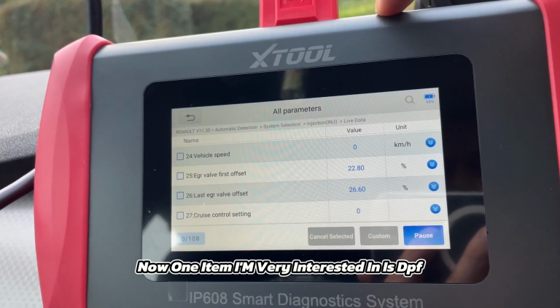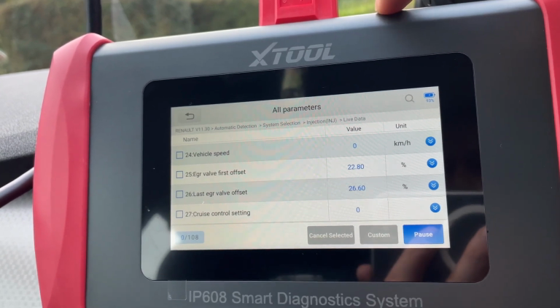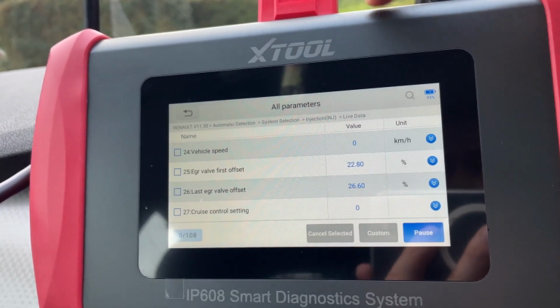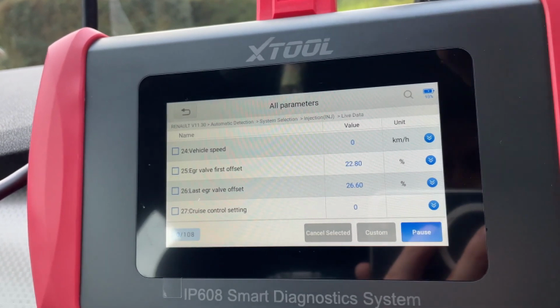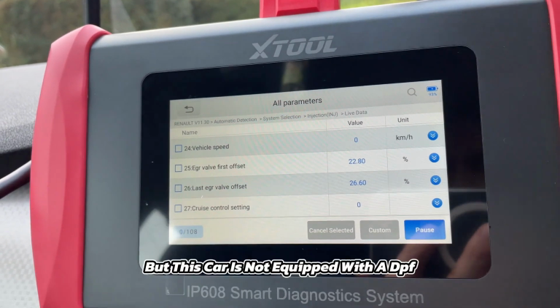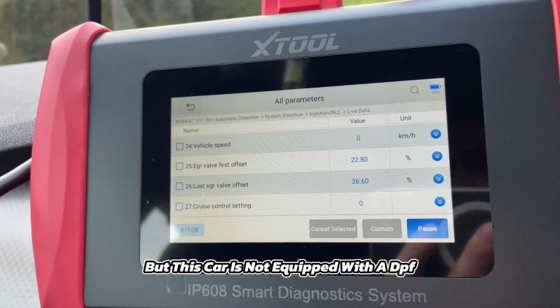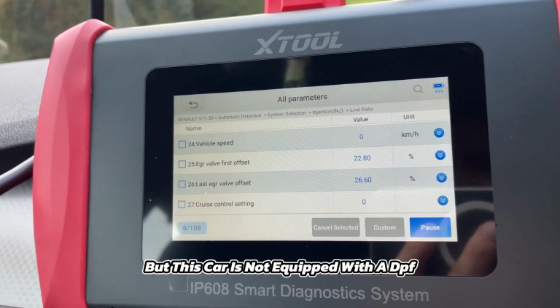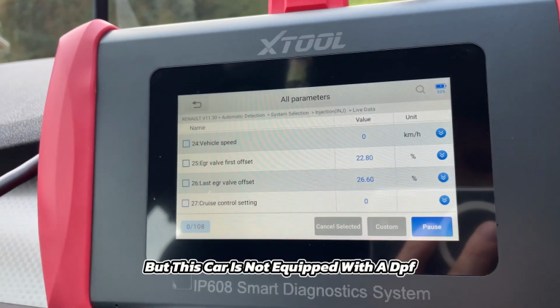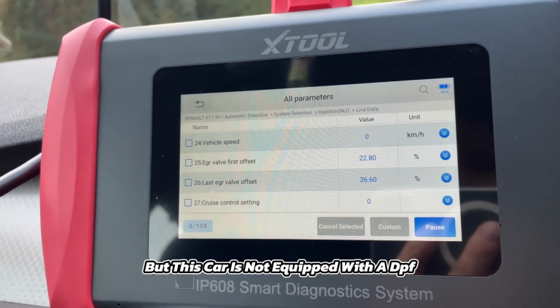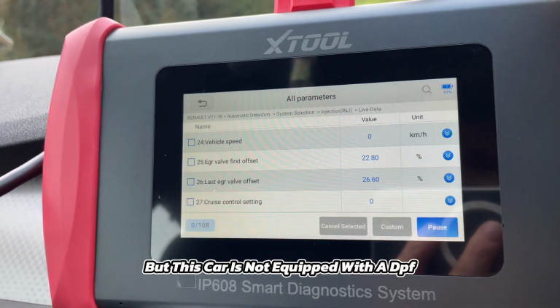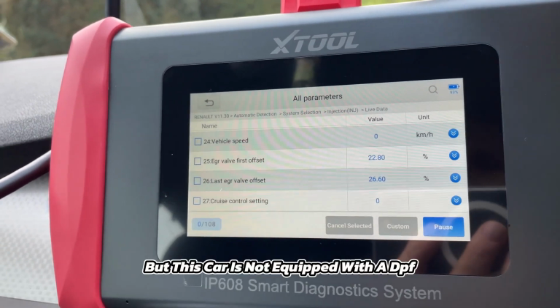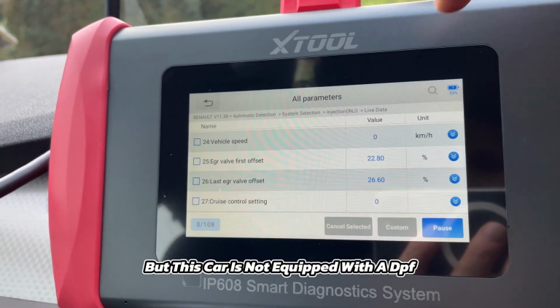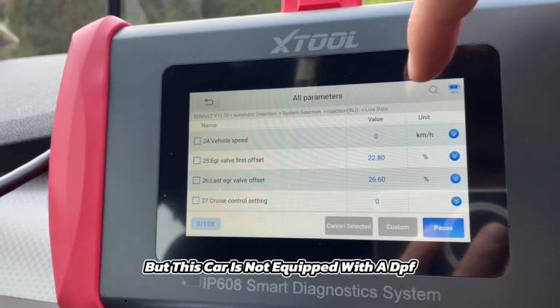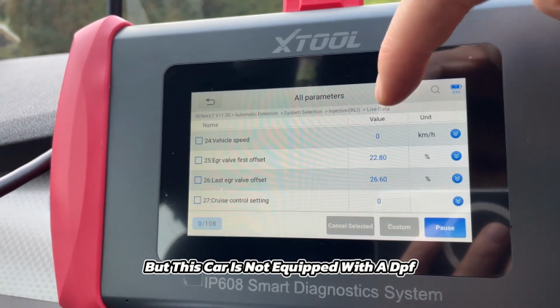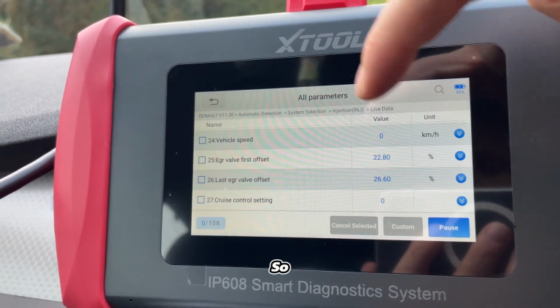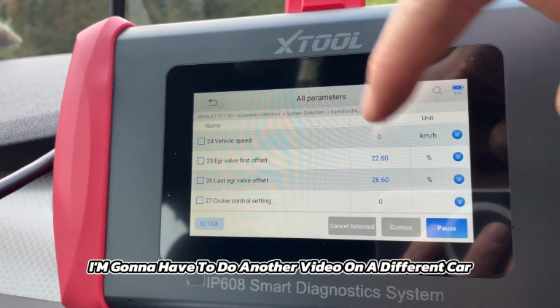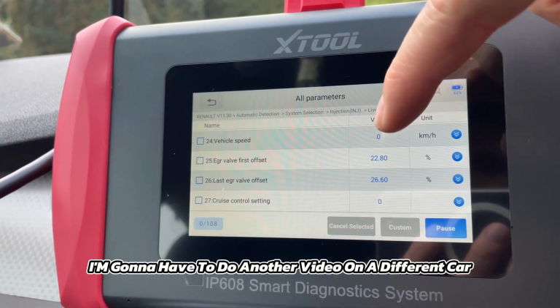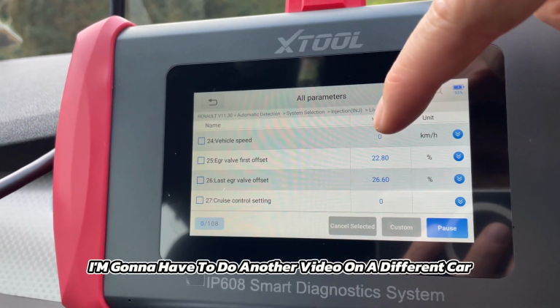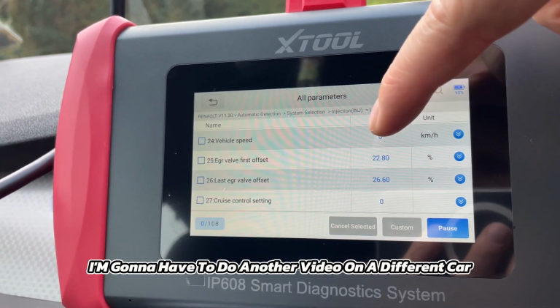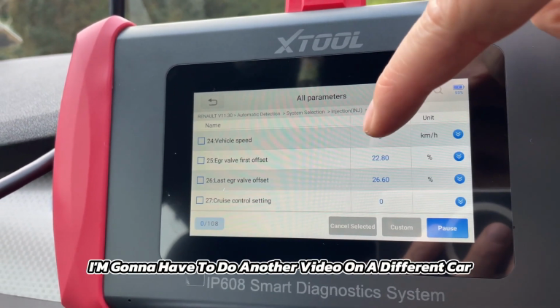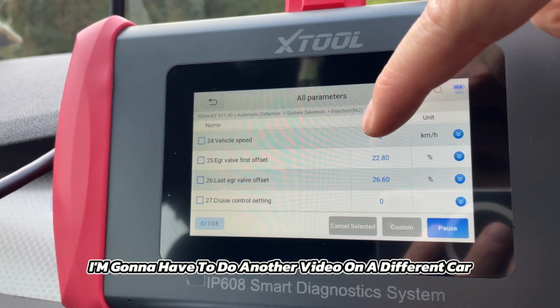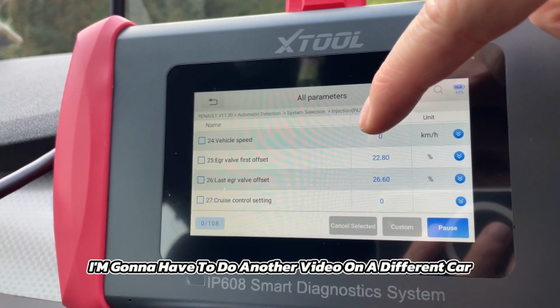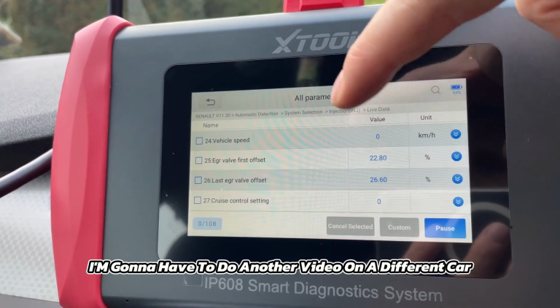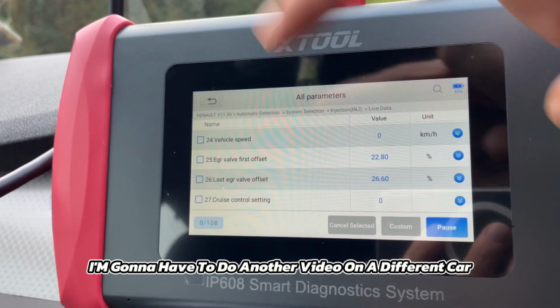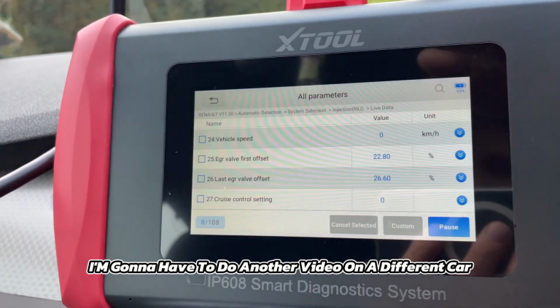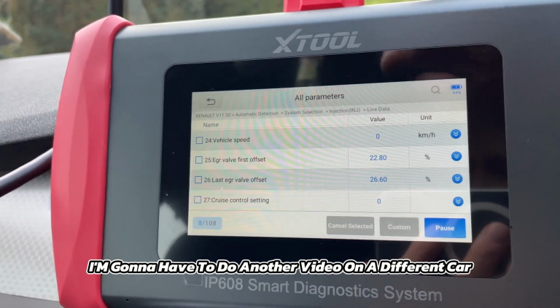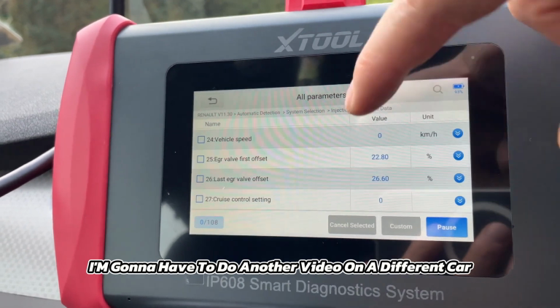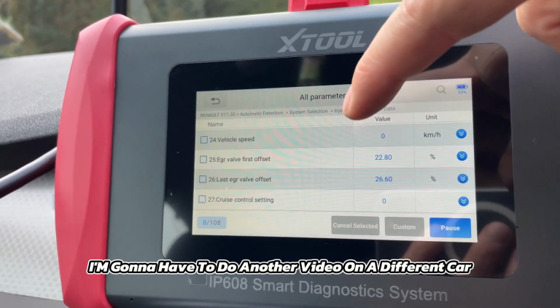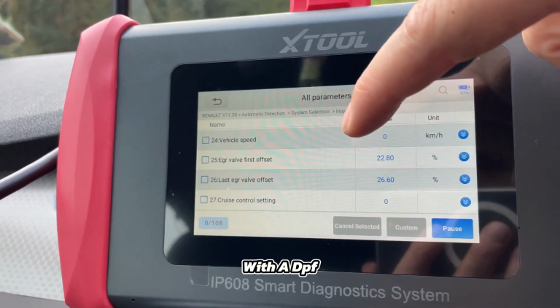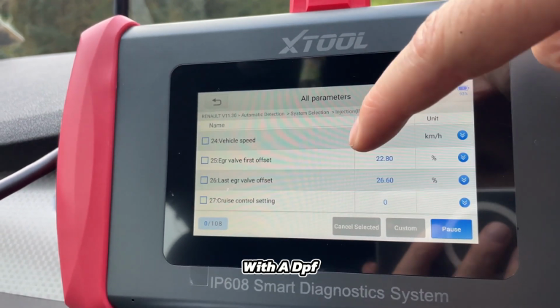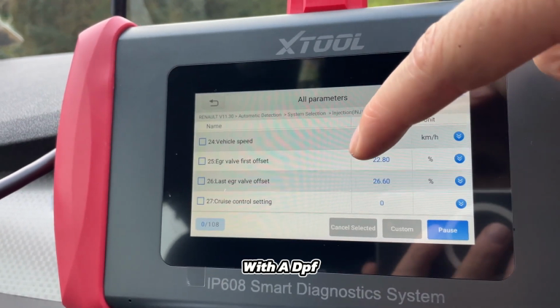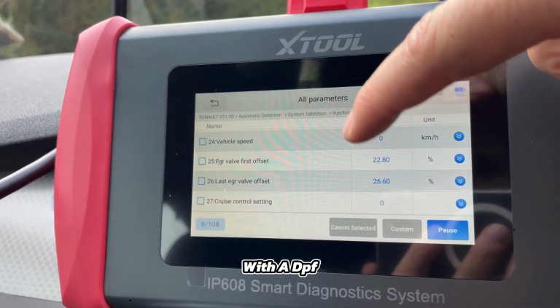One item I'm very interested in is DPF, but this car is not equipped with a DPF, so I'm going to have to do another video on a different car with a DPF.